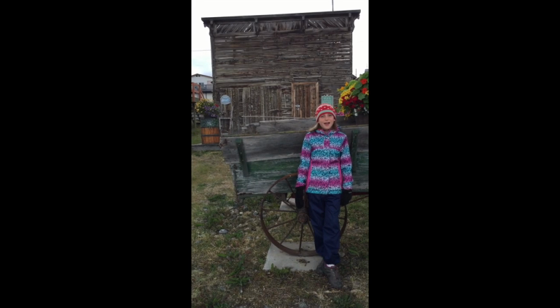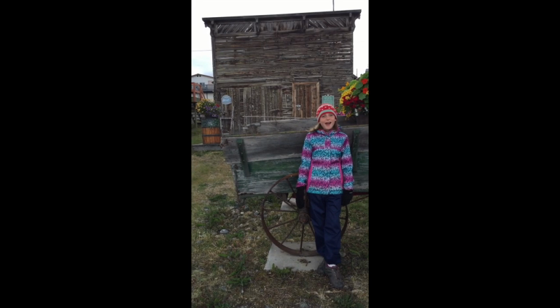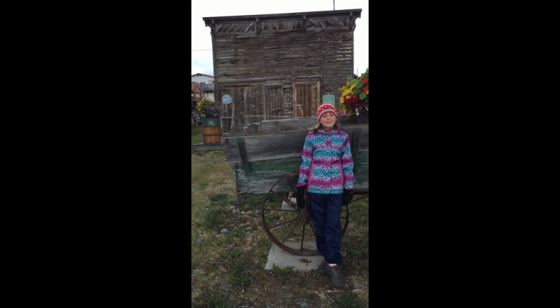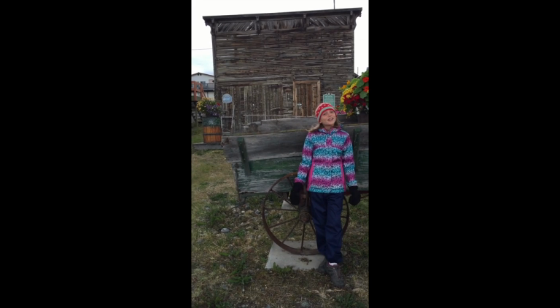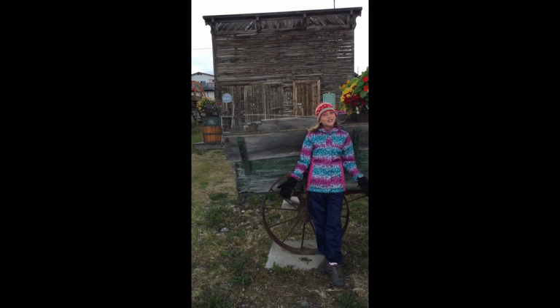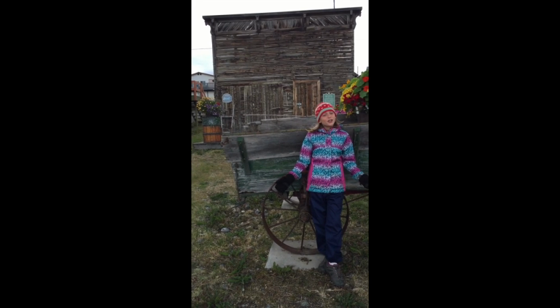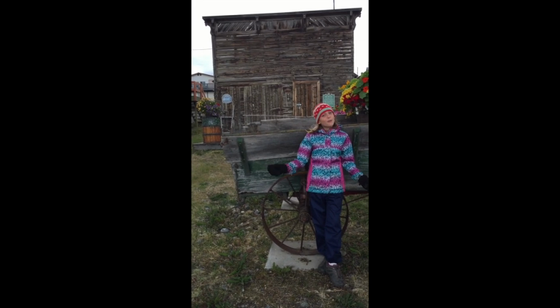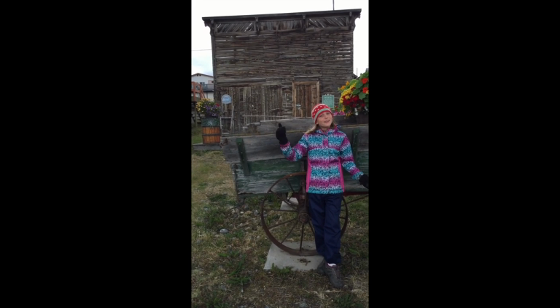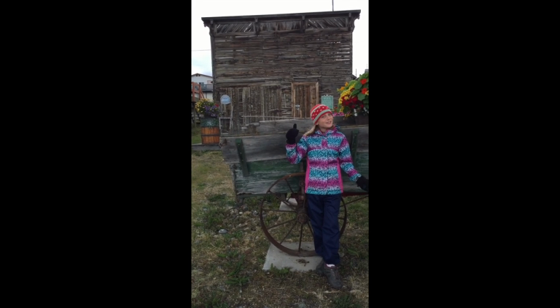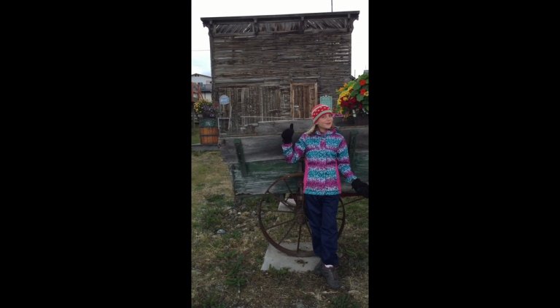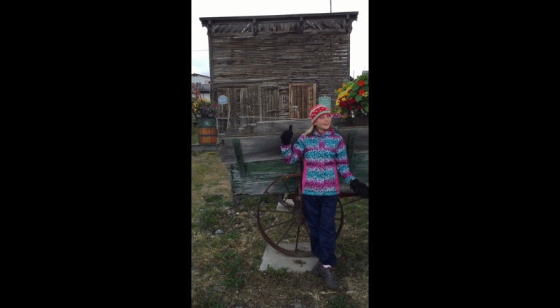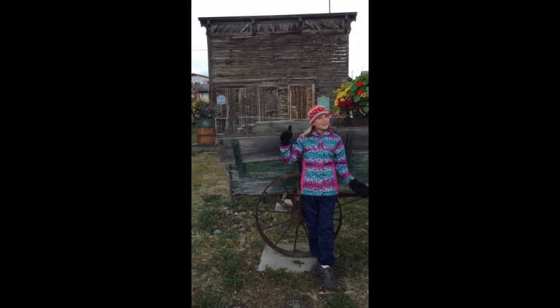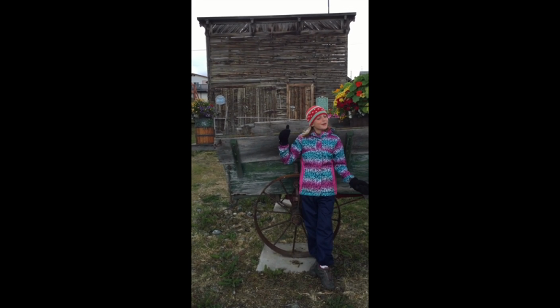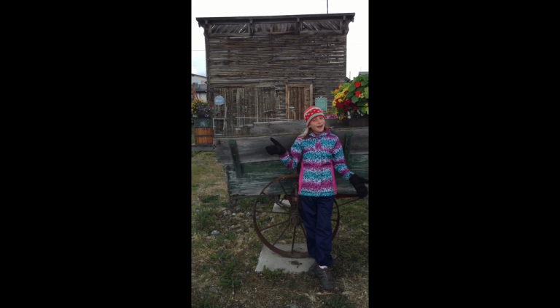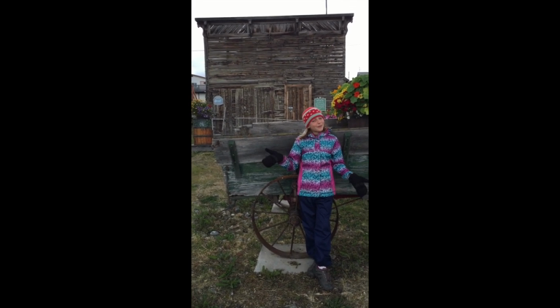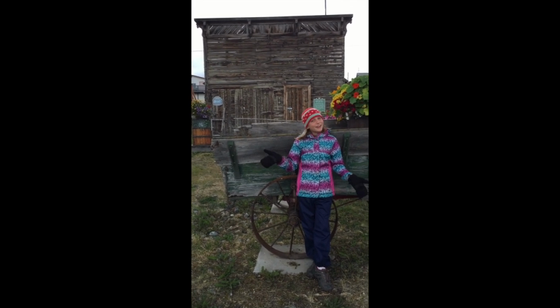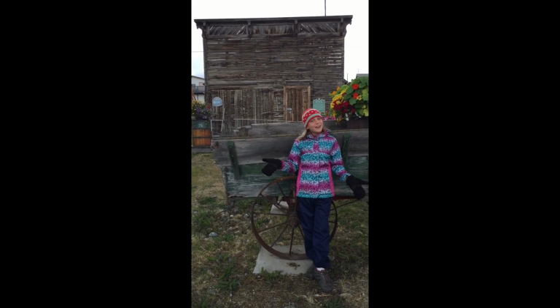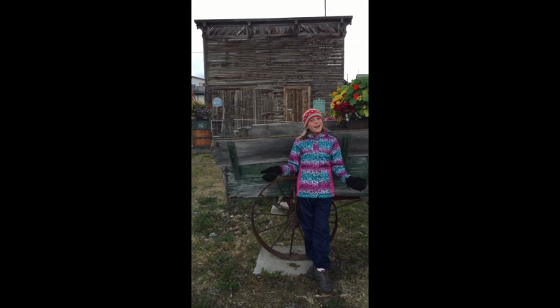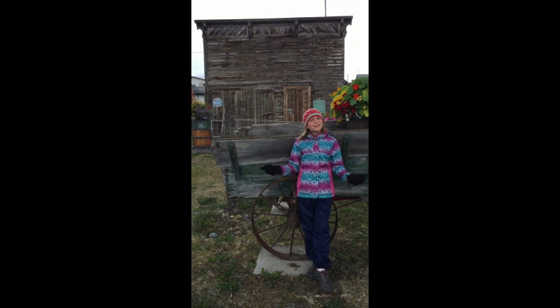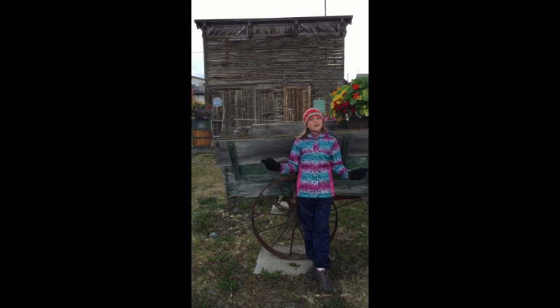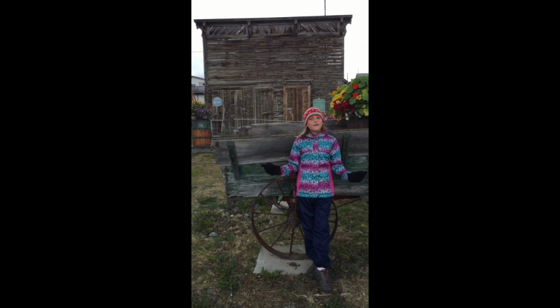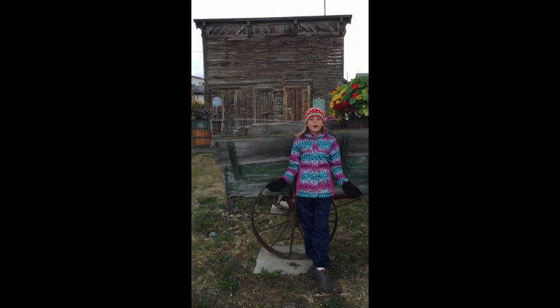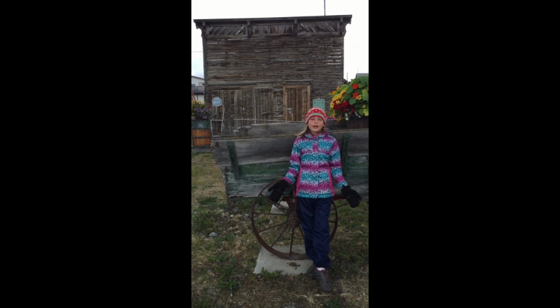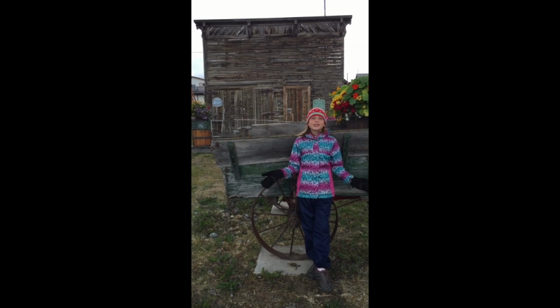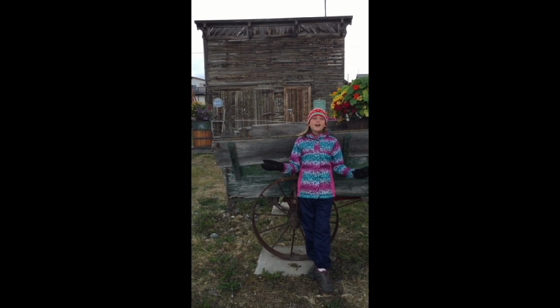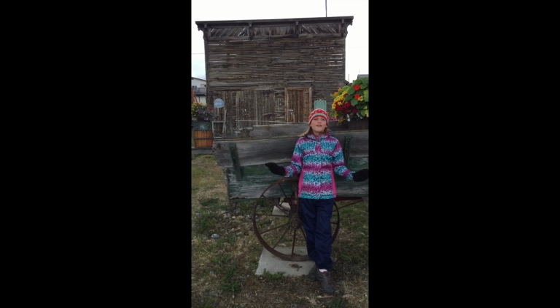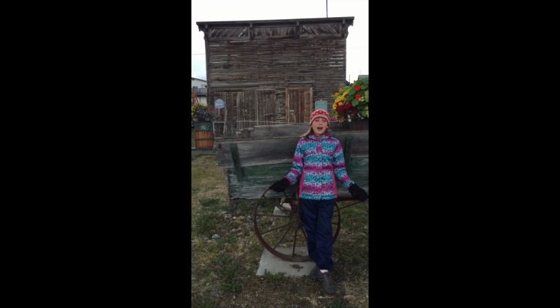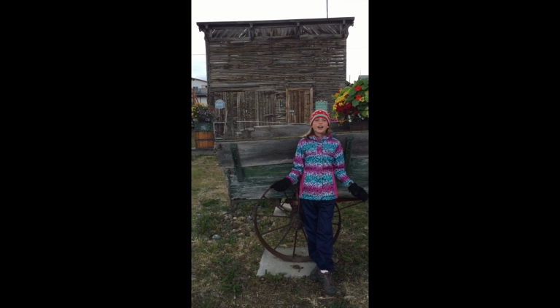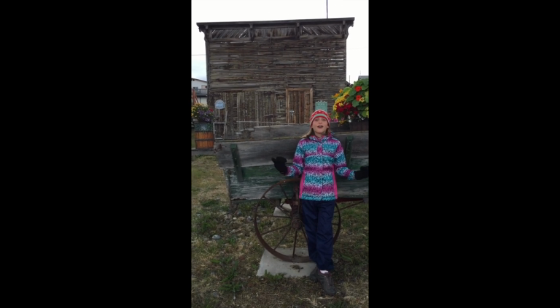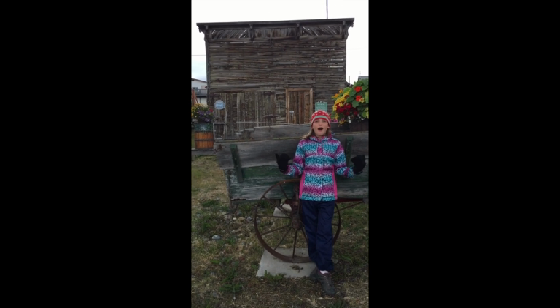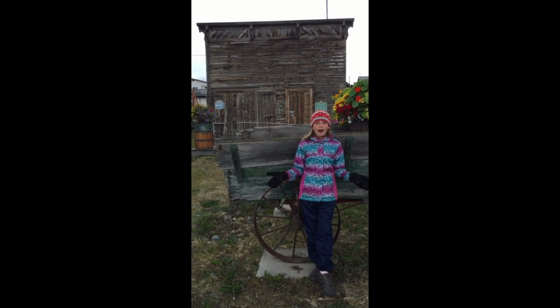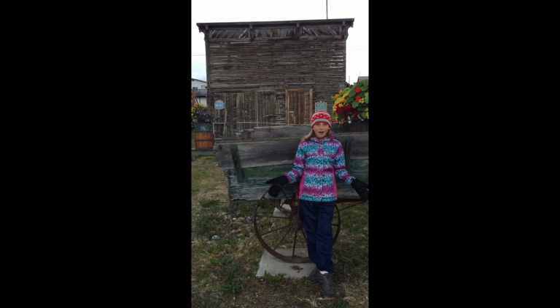Guys, do you know what this building is behind me? This building is the first fire hall.